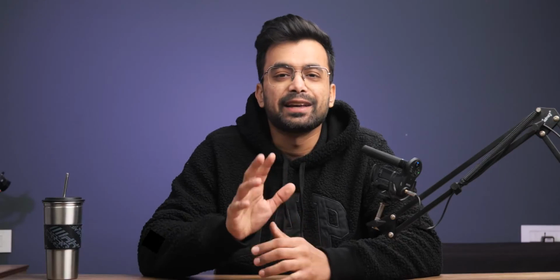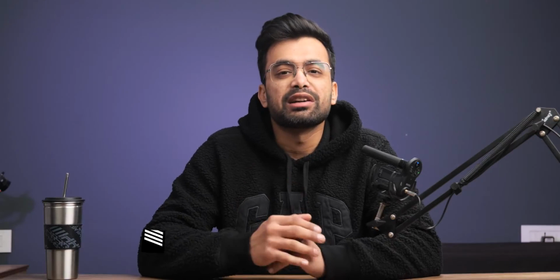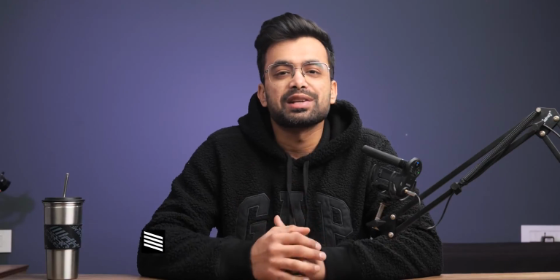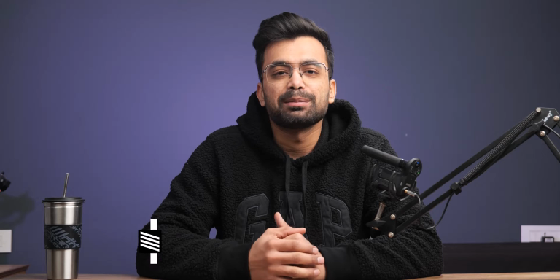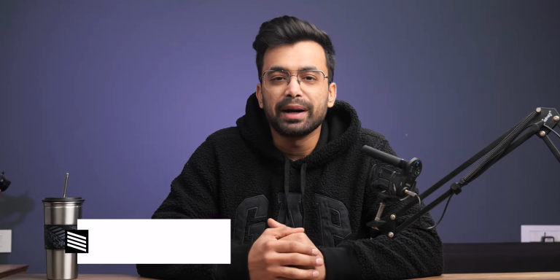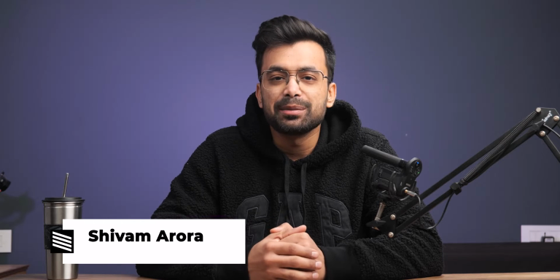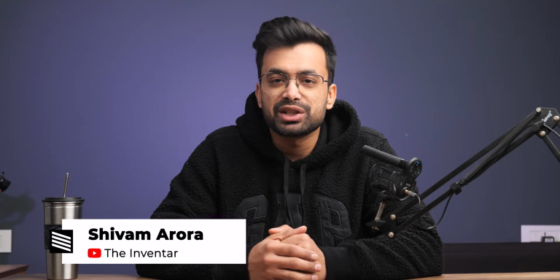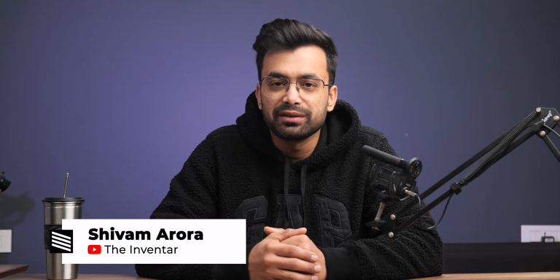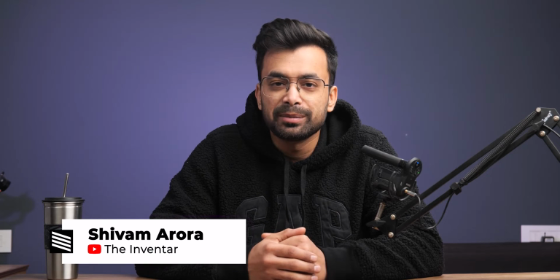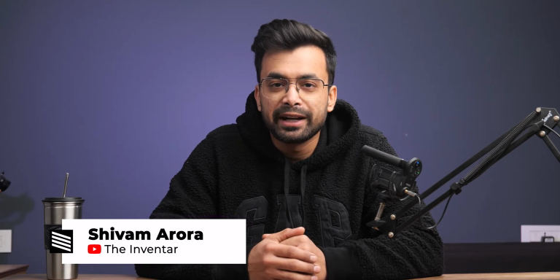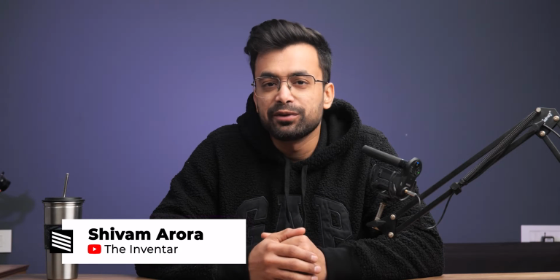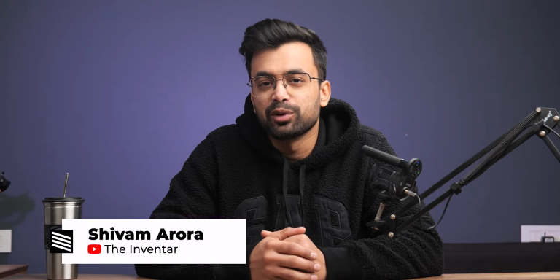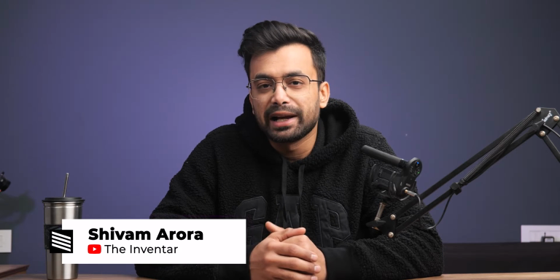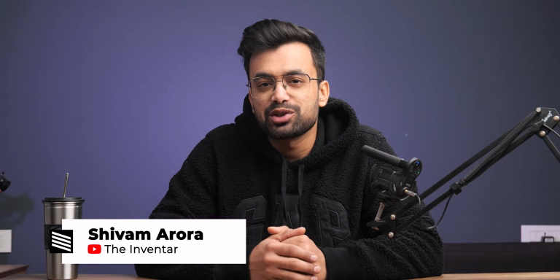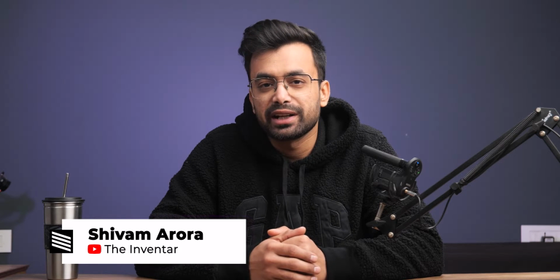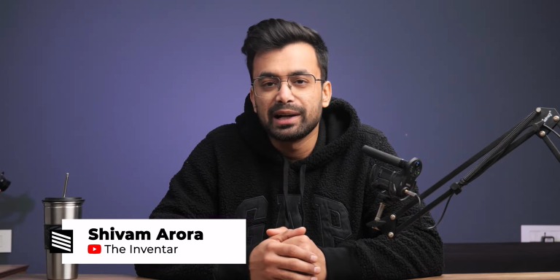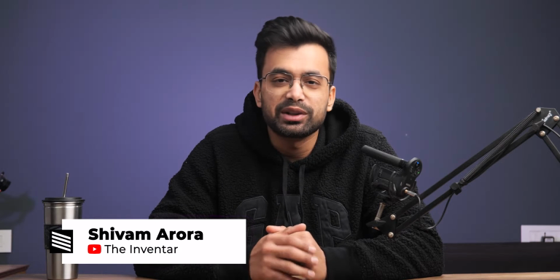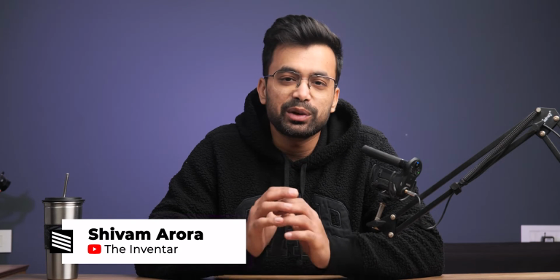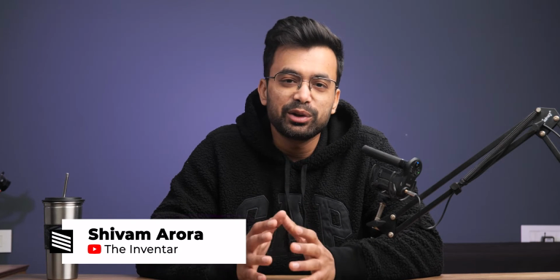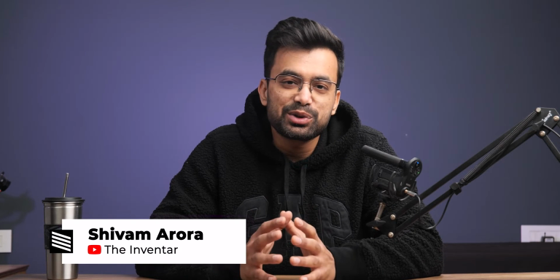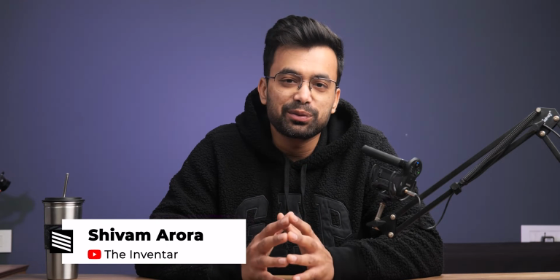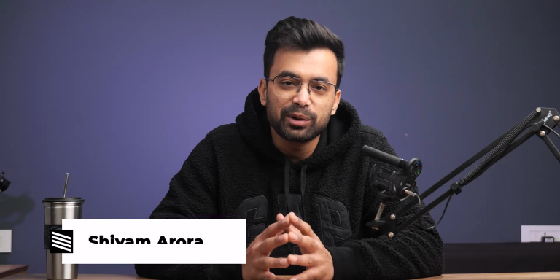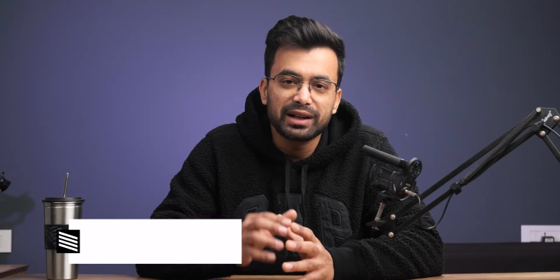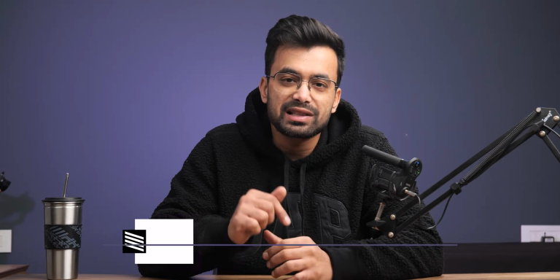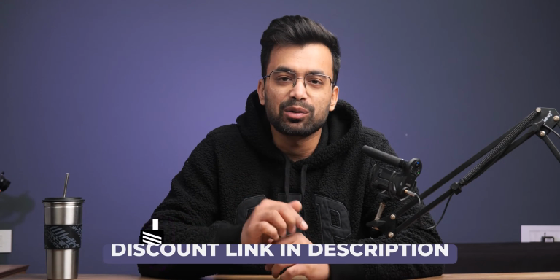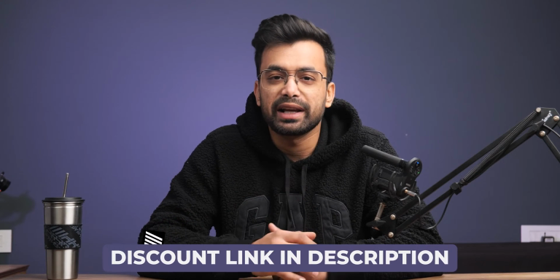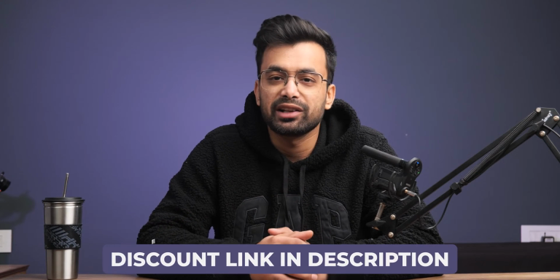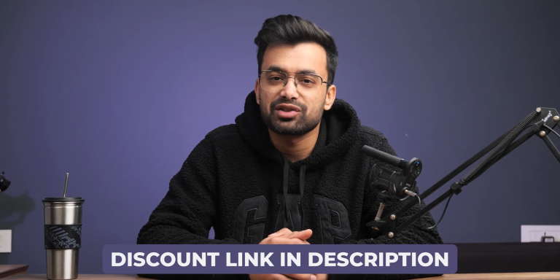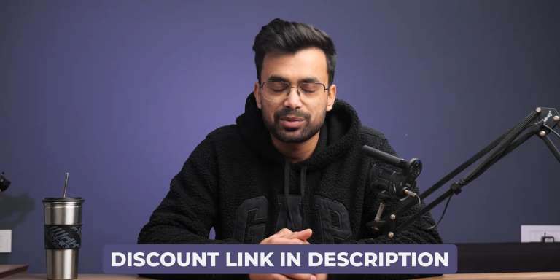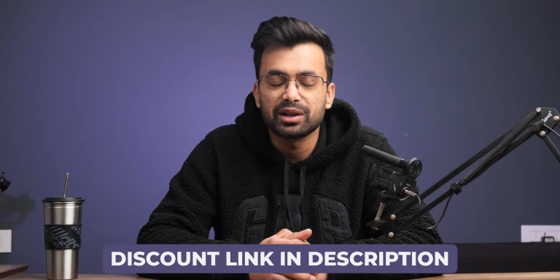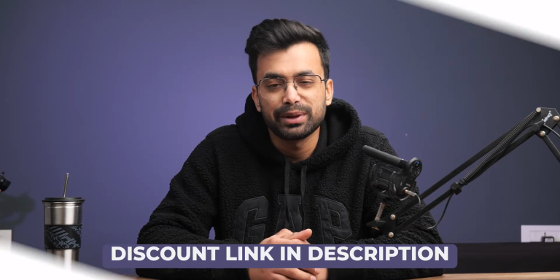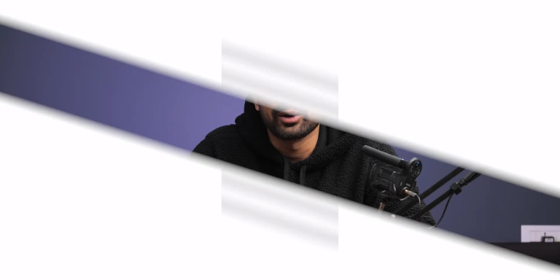Hey, what's up, my name is Shivam, and if you would like to check it out then you can do so from the discount link in the description below.